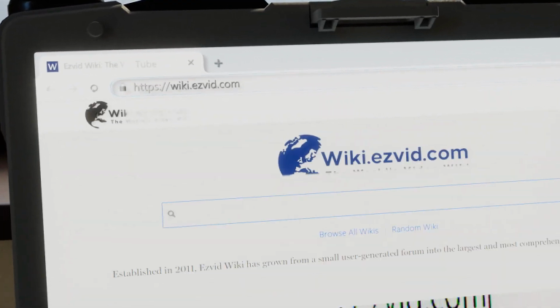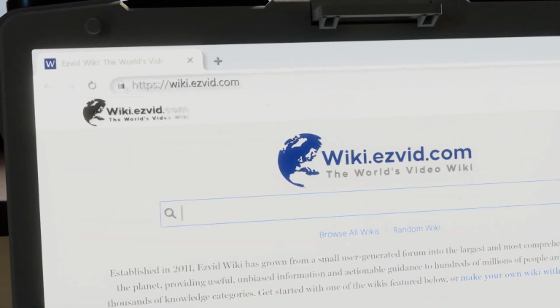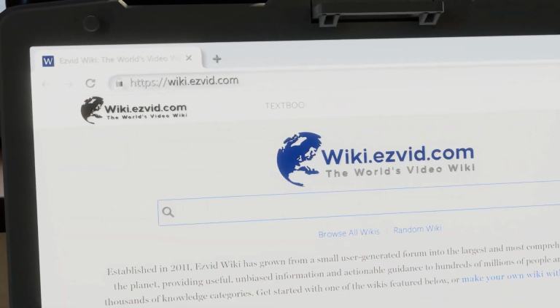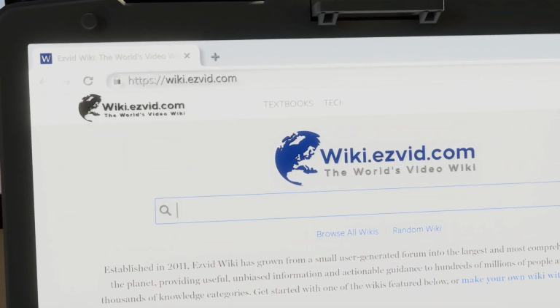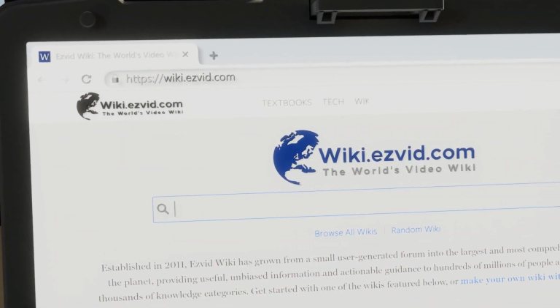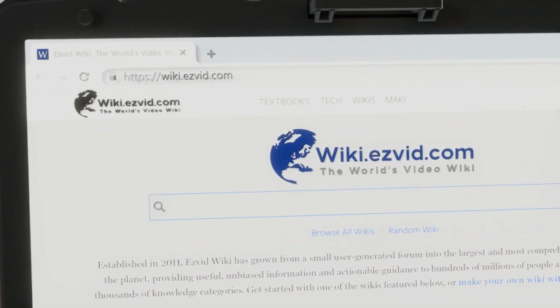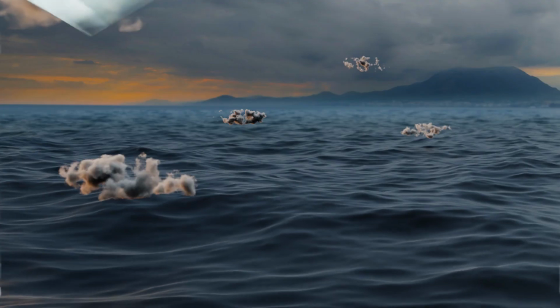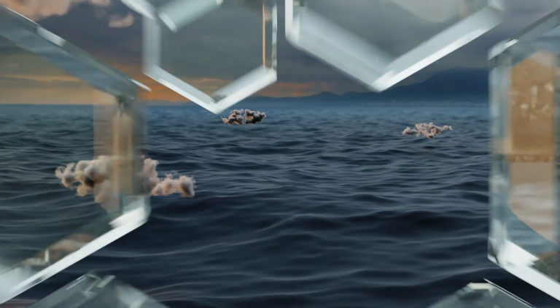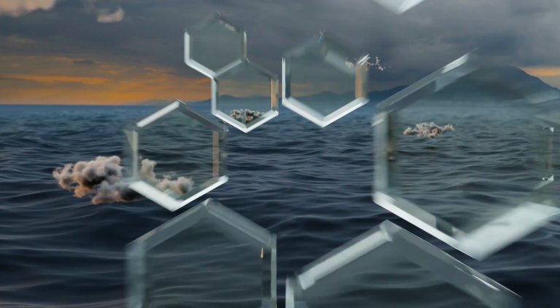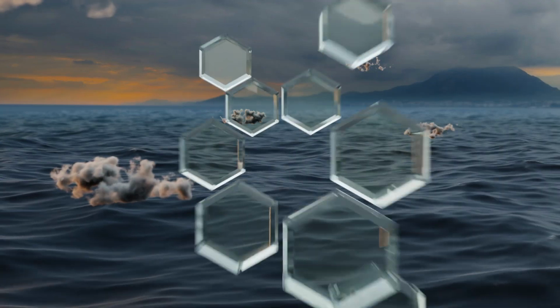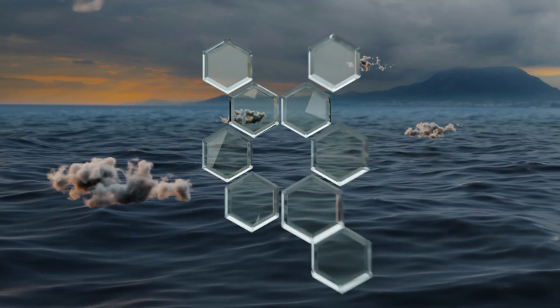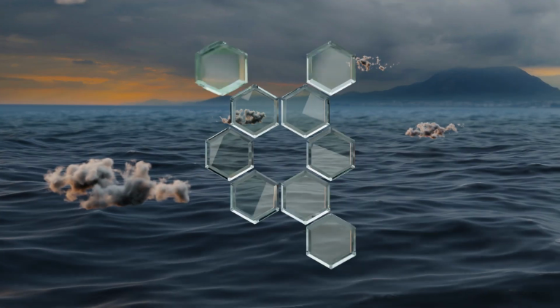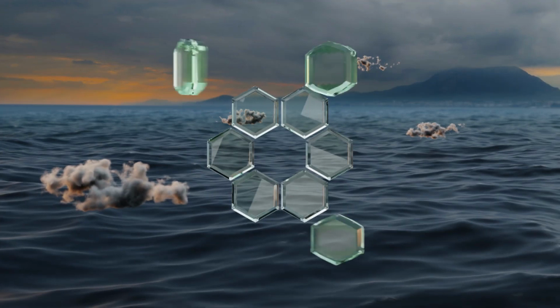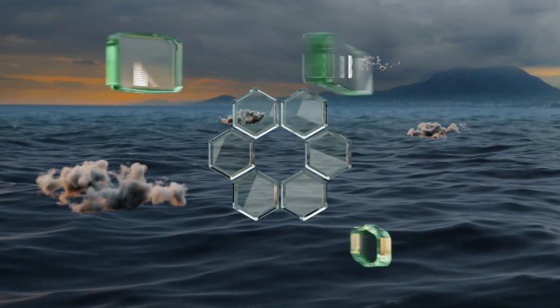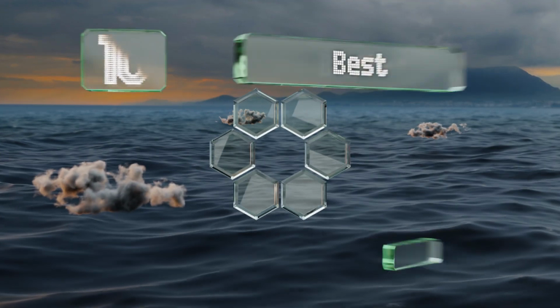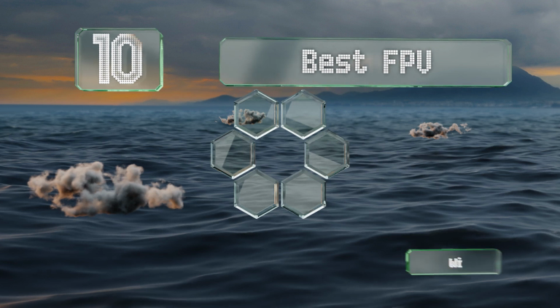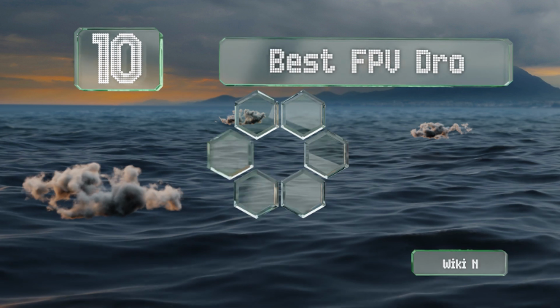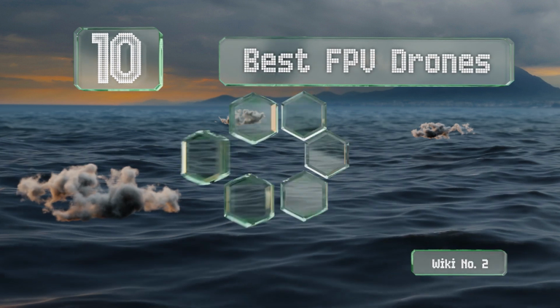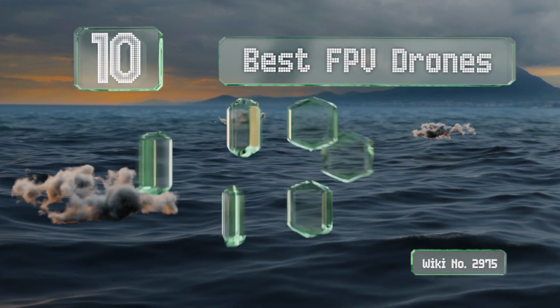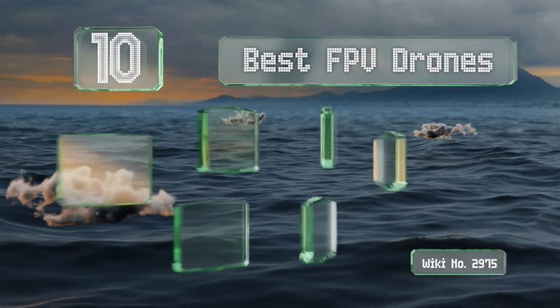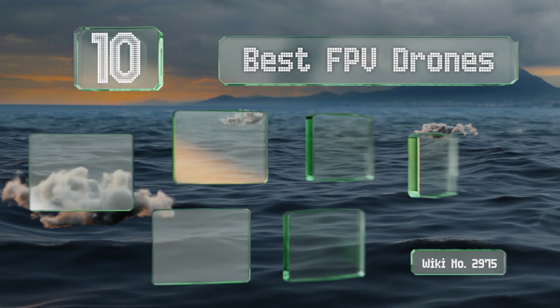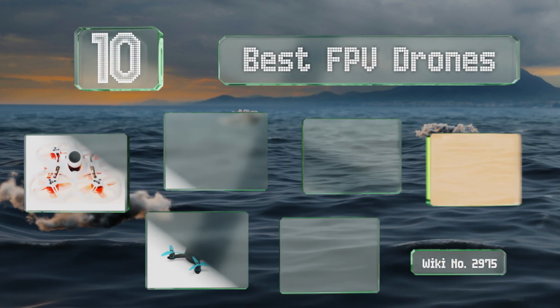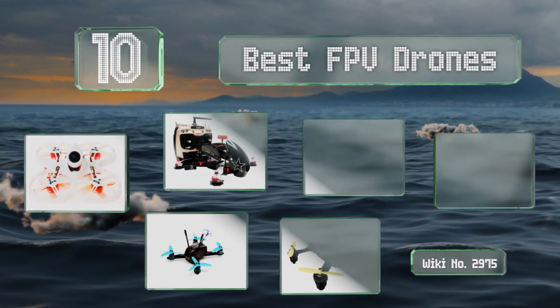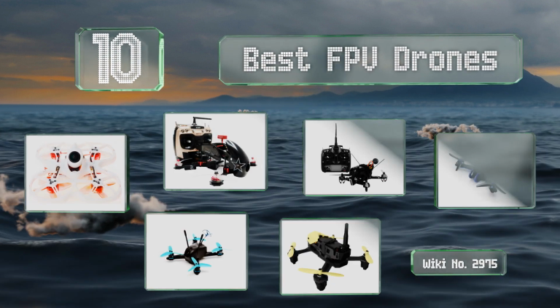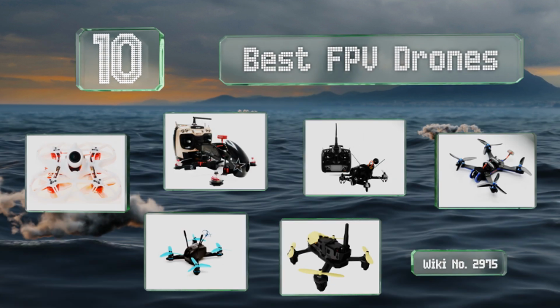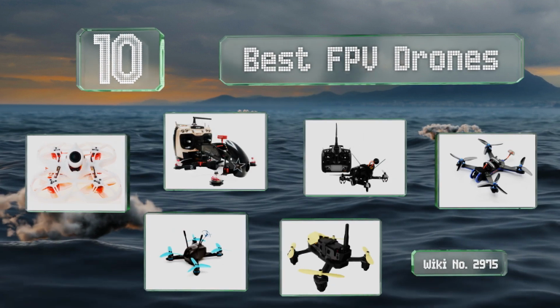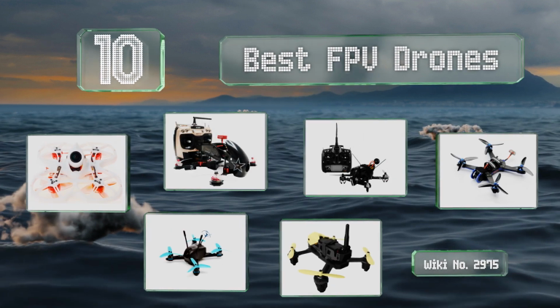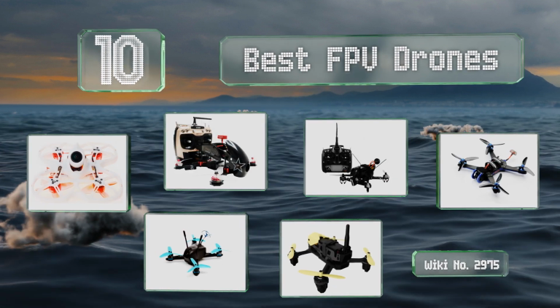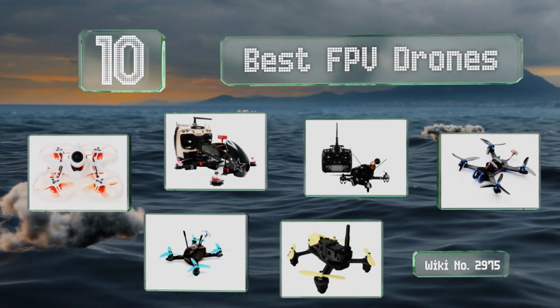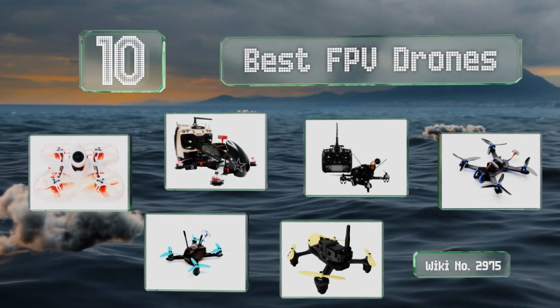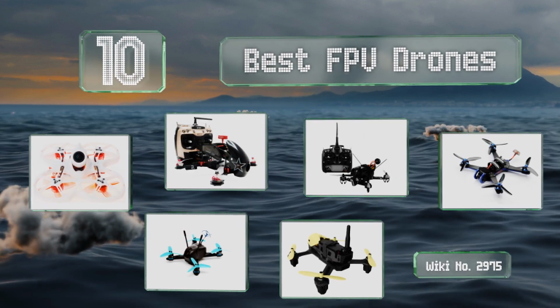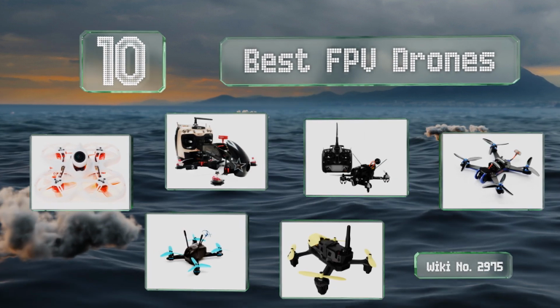EasyVid presents the 10 best FPV drones. Let's get started with the list.